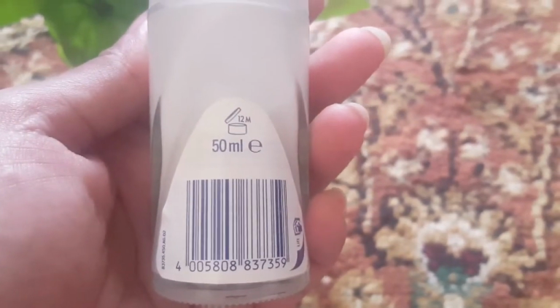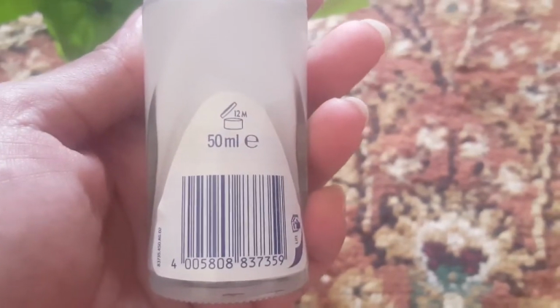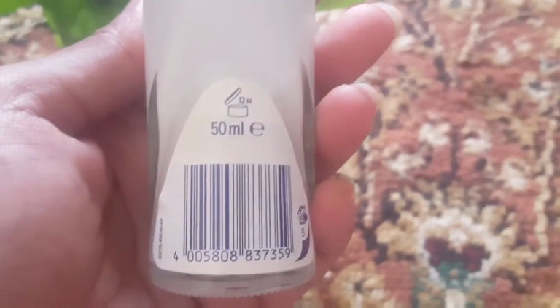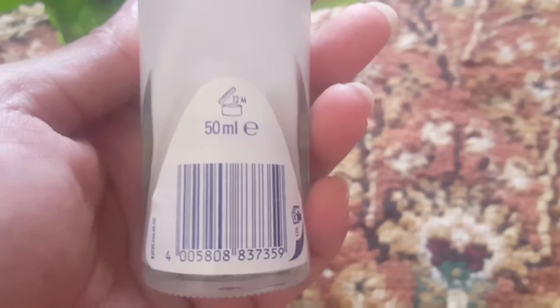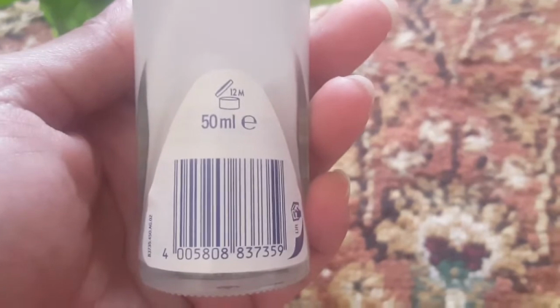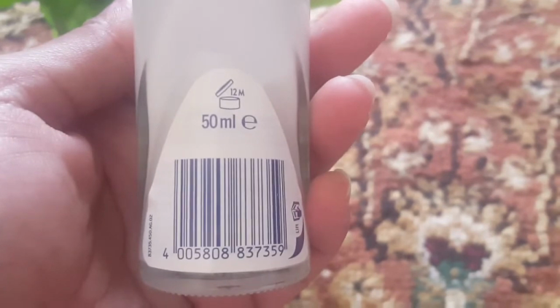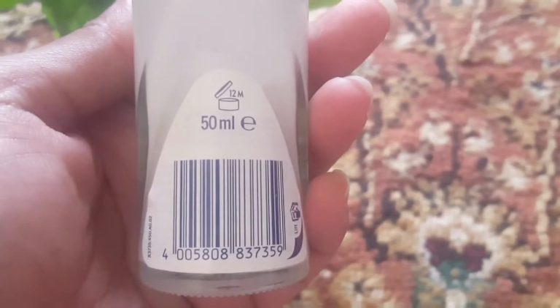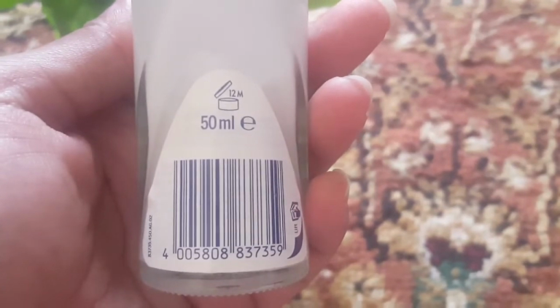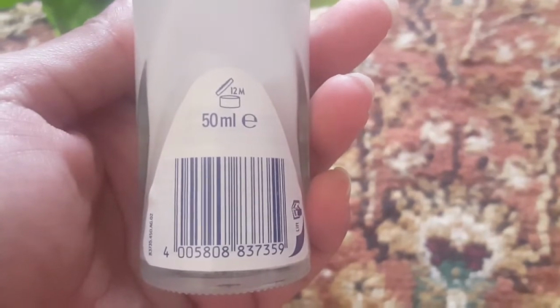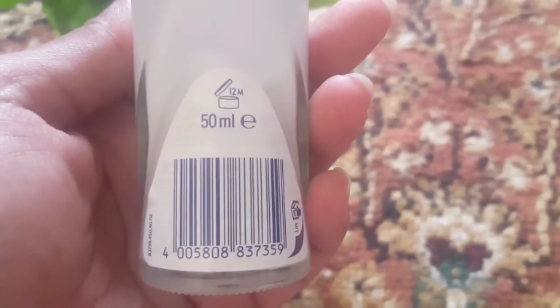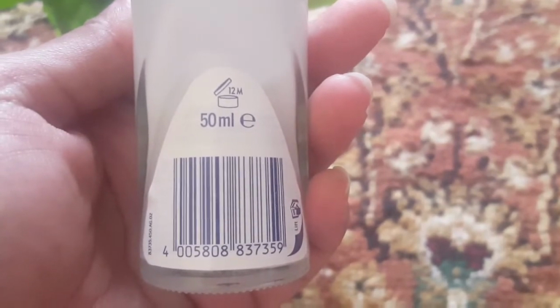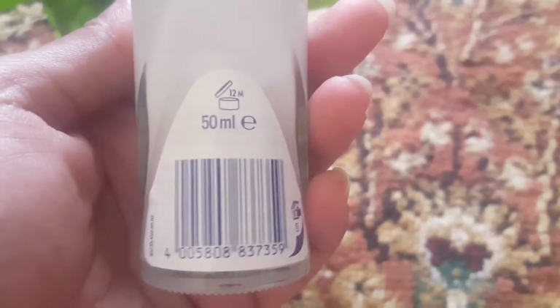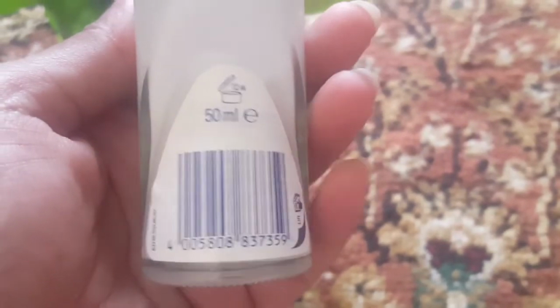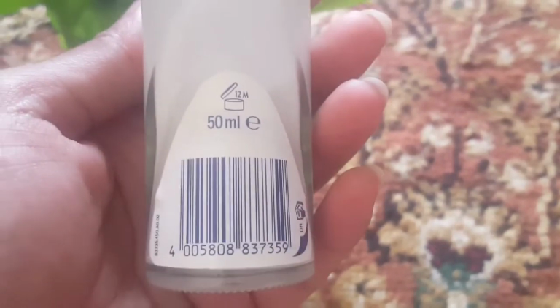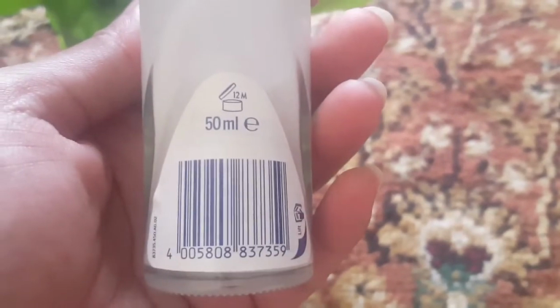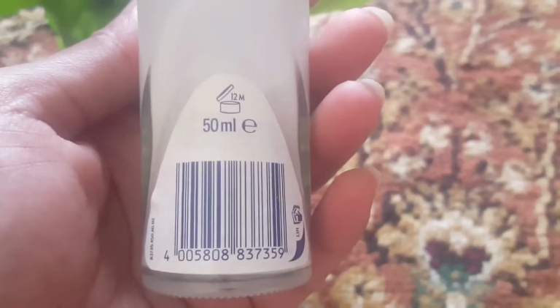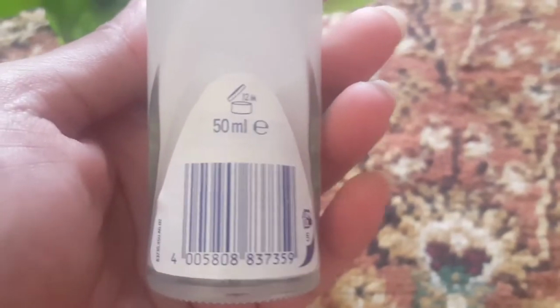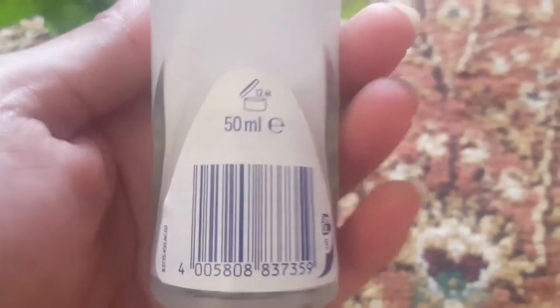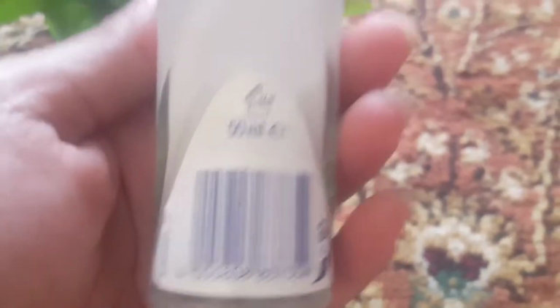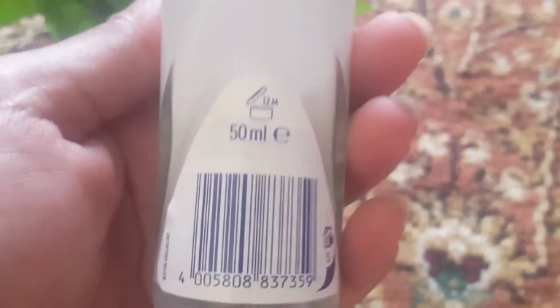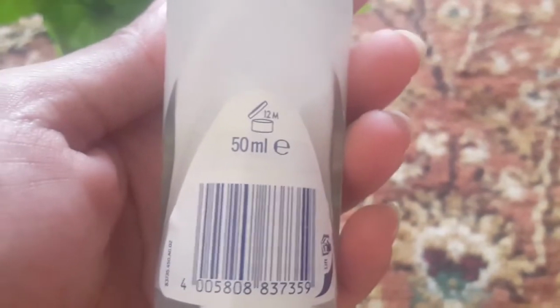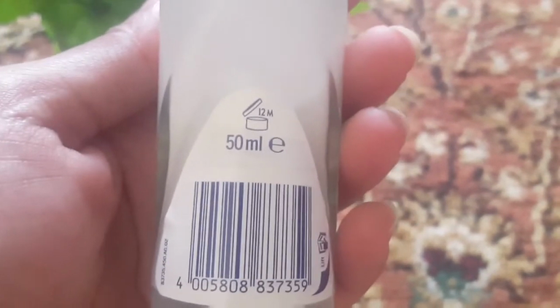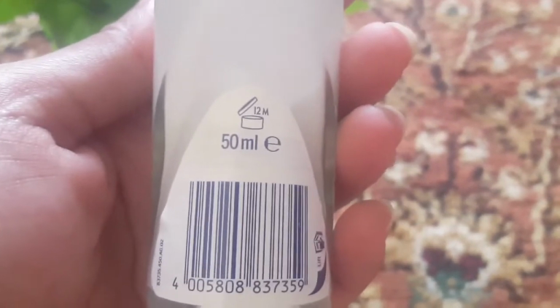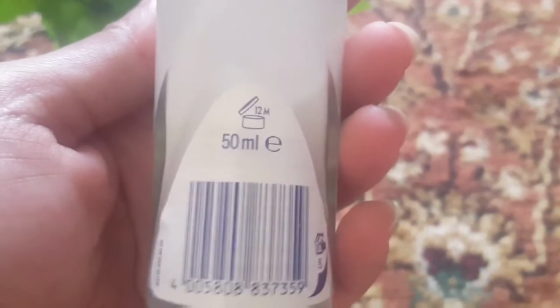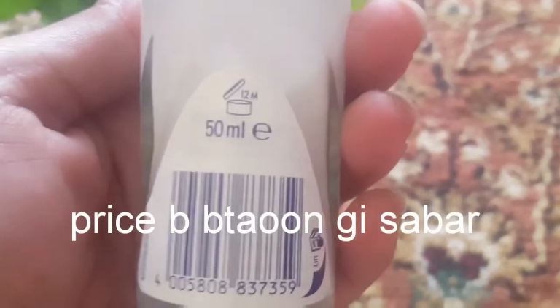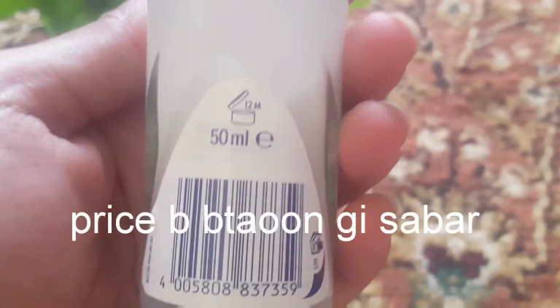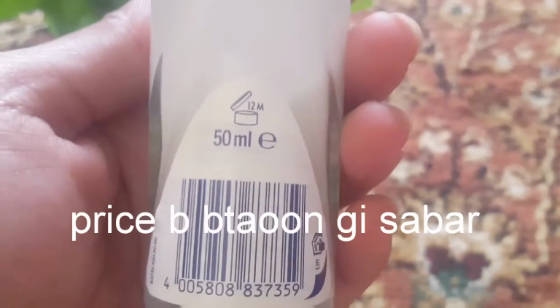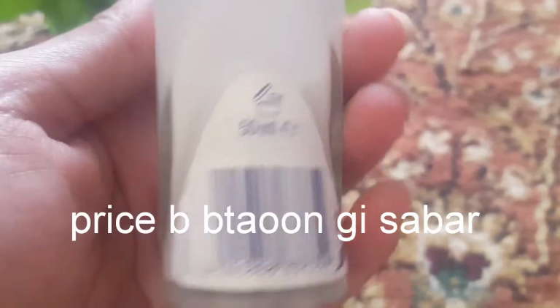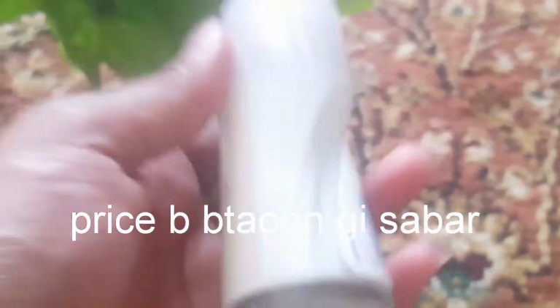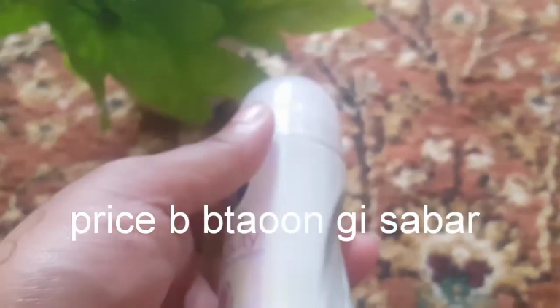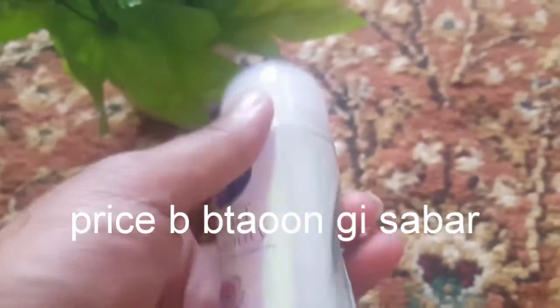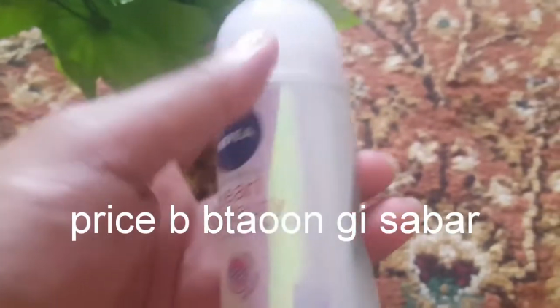اب آتے ہیں پیکیجنگ کی ڈیٹیل کے بارے میں۔ یہ 50 ایم ایل کی بوٹل ہے، ایک گلاس بوٹل ہے۔ اور آپ اس کو اوپن کرنے کے بعد 12 مہینے تک یوز کر سکتے ہیں۔